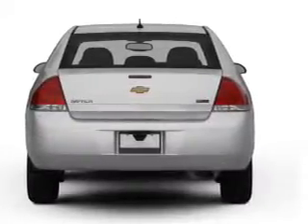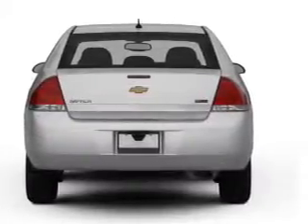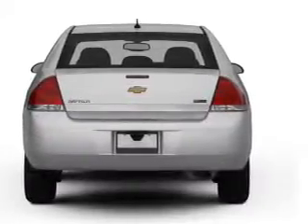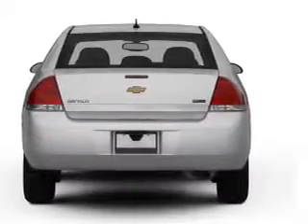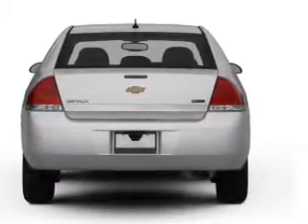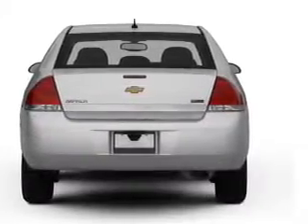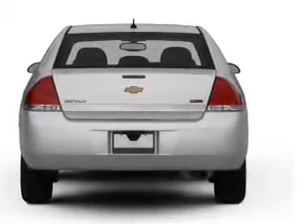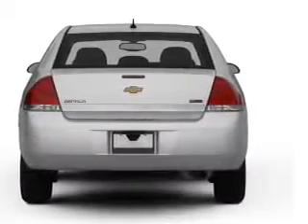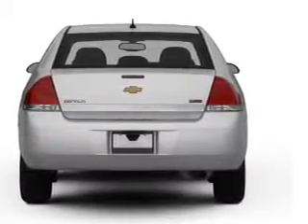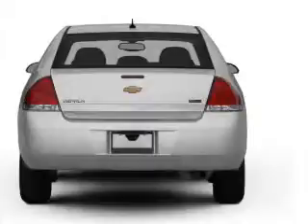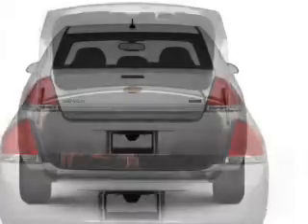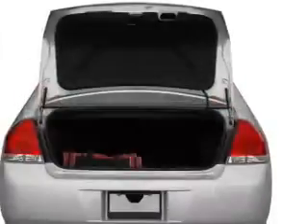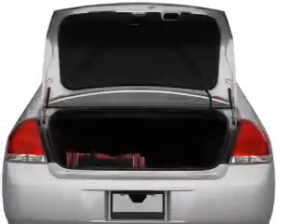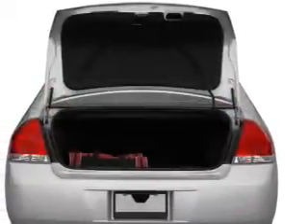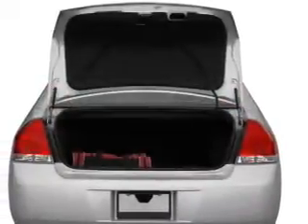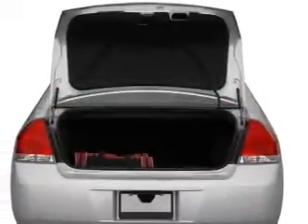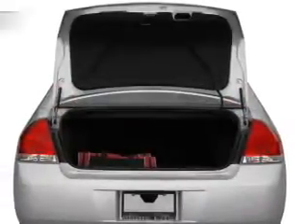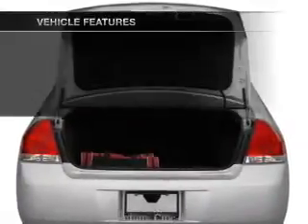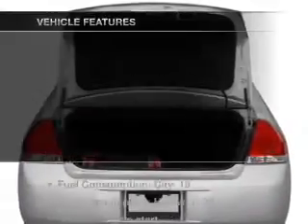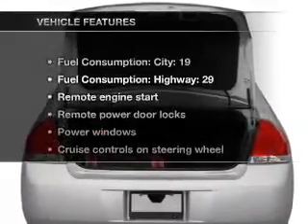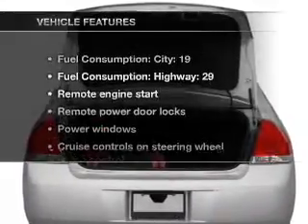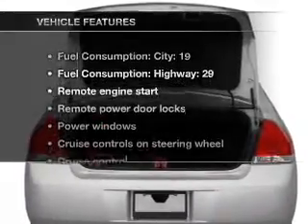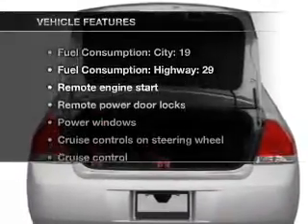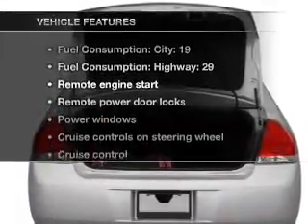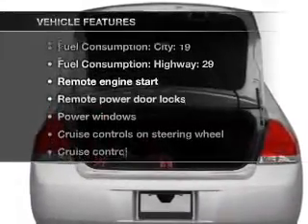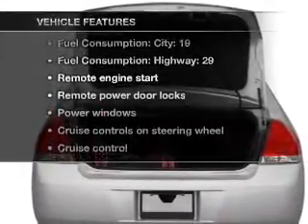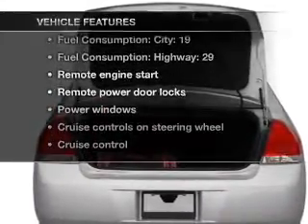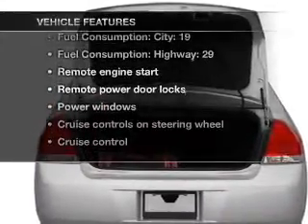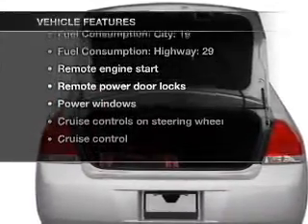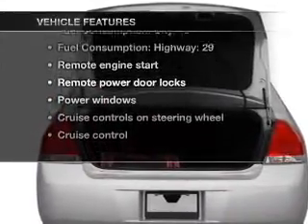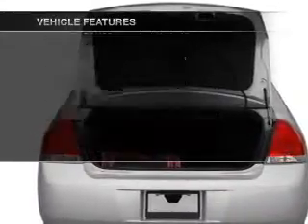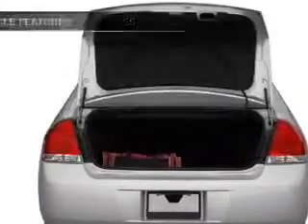The anti-lock braking system will help deliver you safely to your destination. Plus, enjoy these notable features that are included in this vehicle.